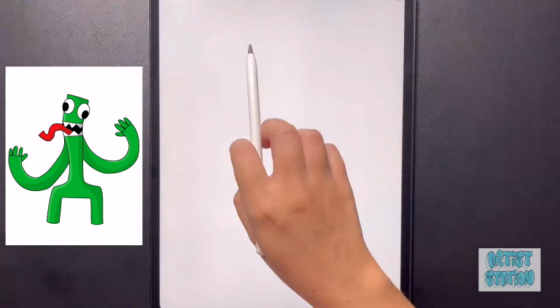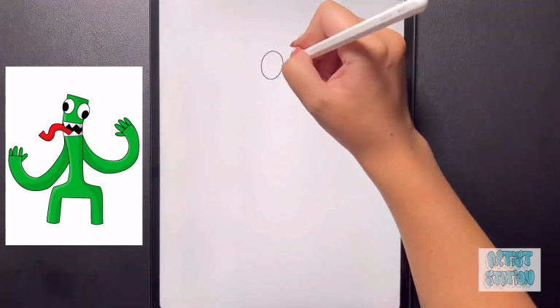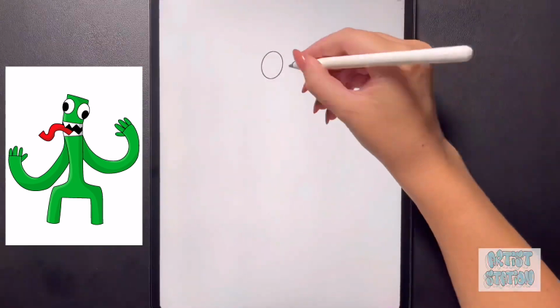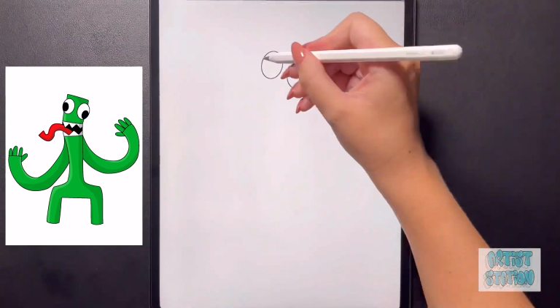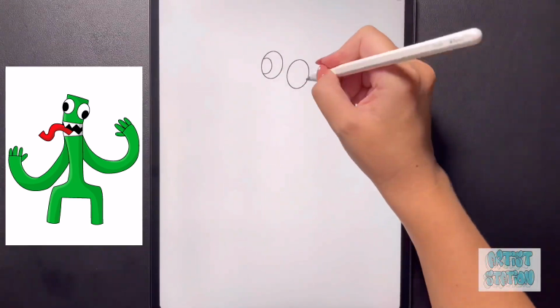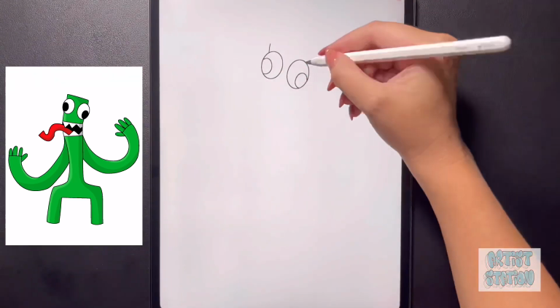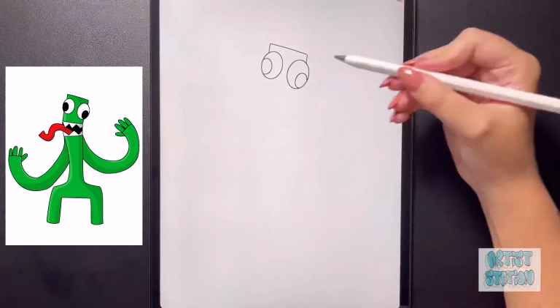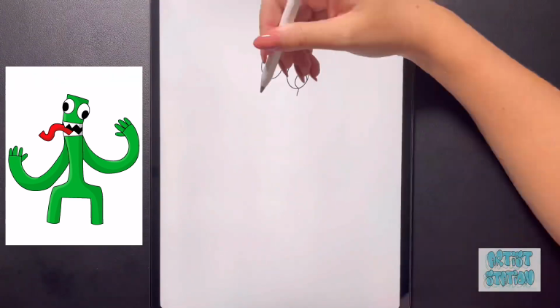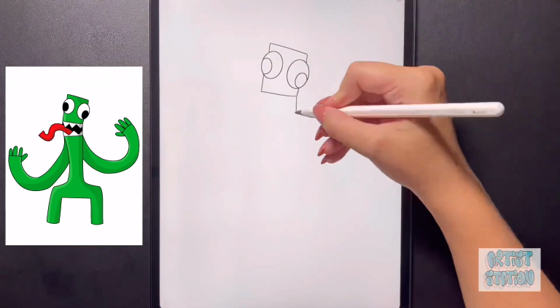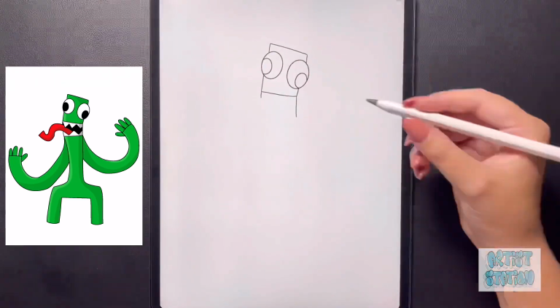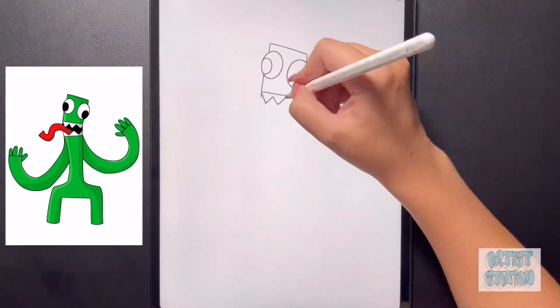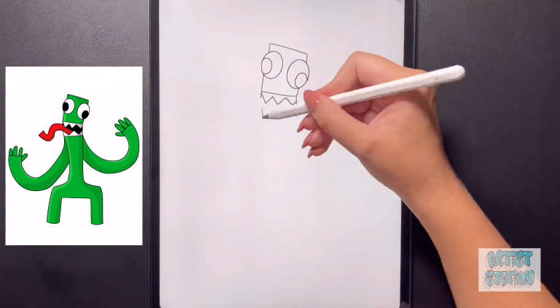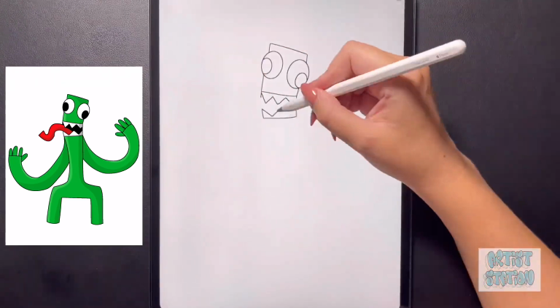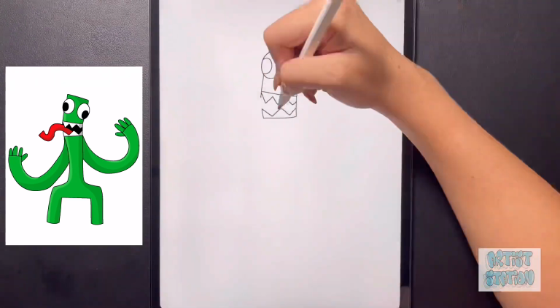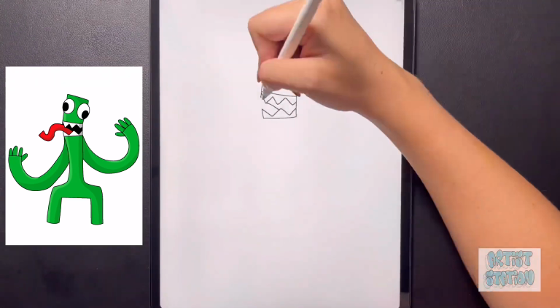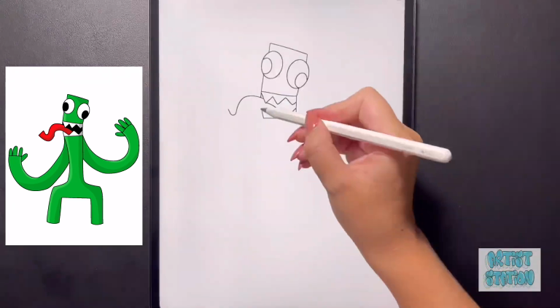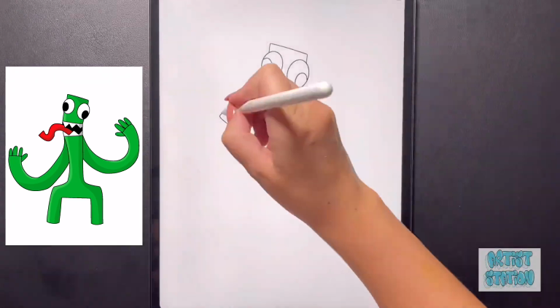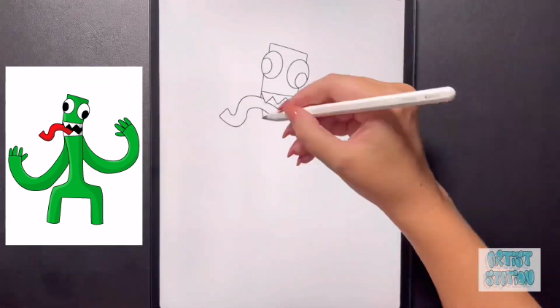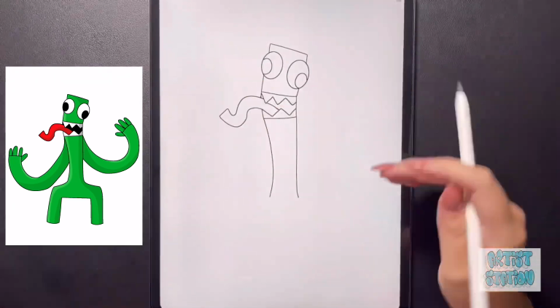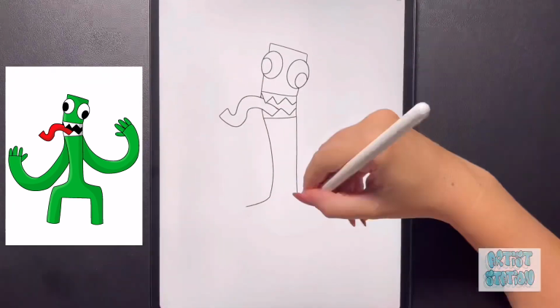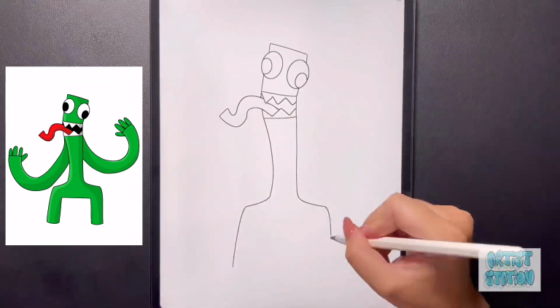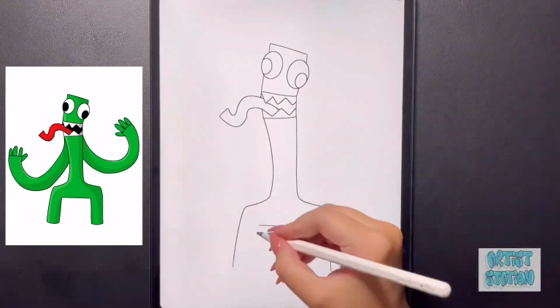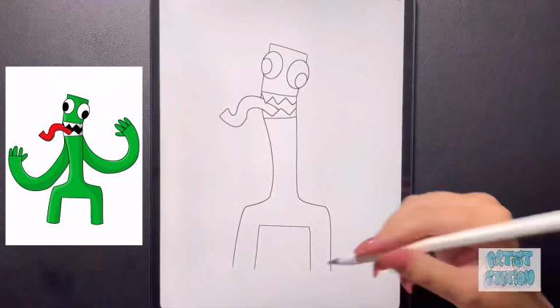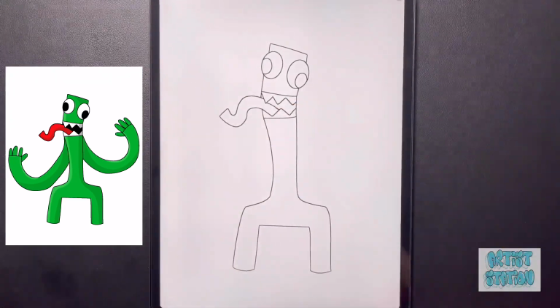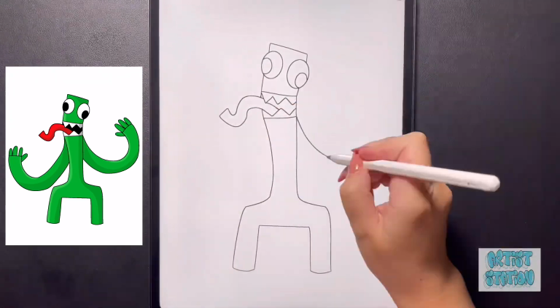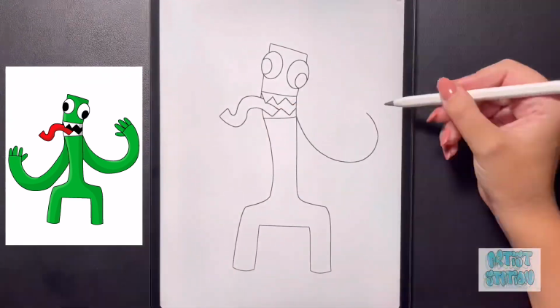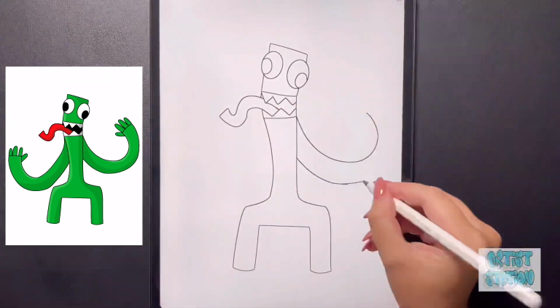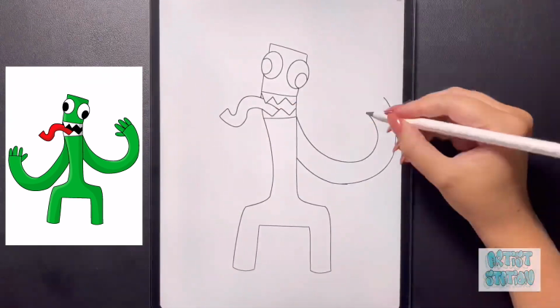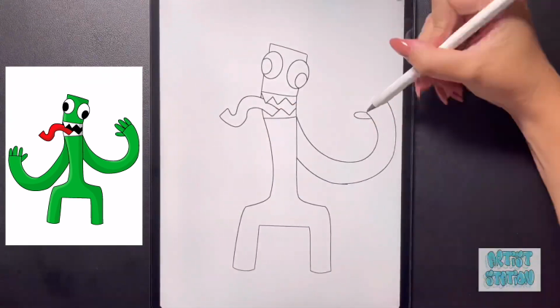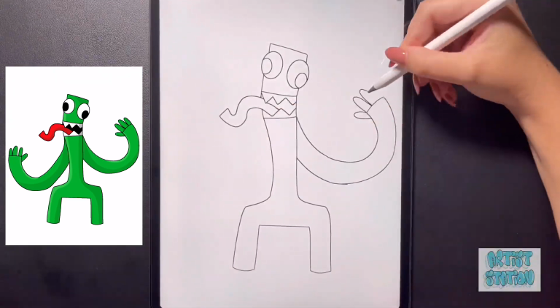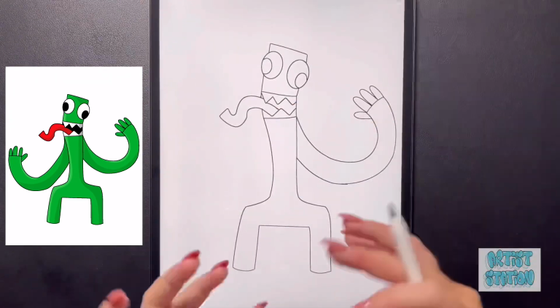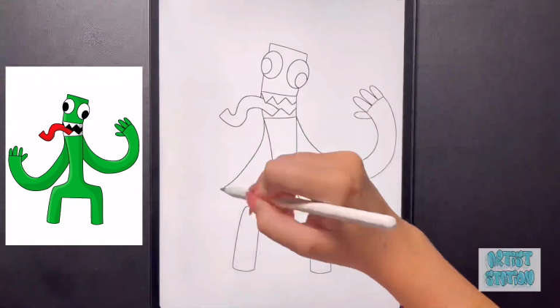Hey art friends! Welcome to today's how-to. Today I'll be teaching you how to draw Green from Rainbow Friends.